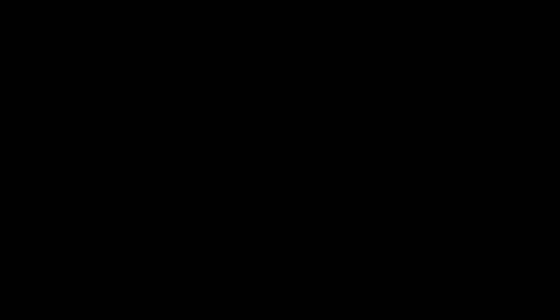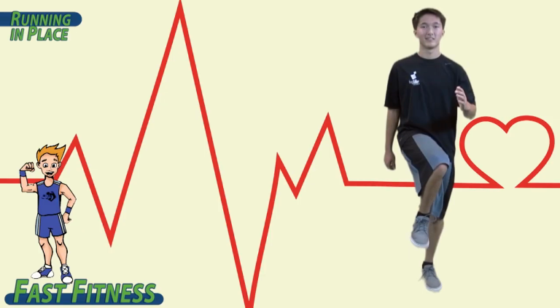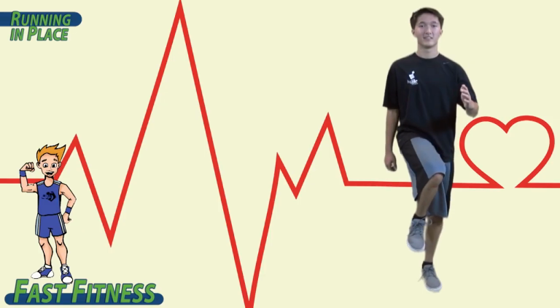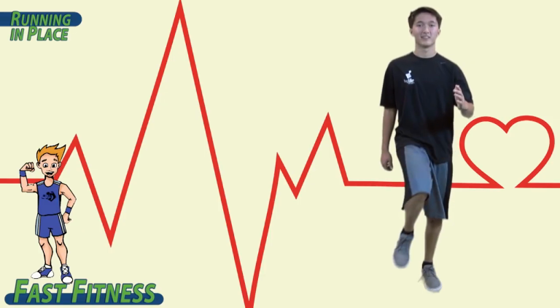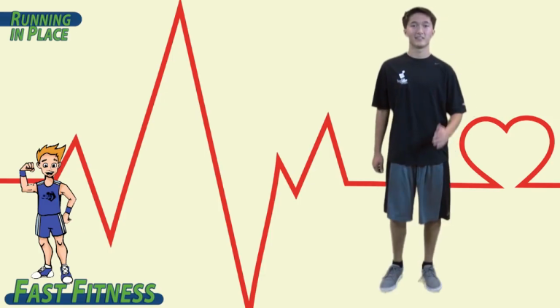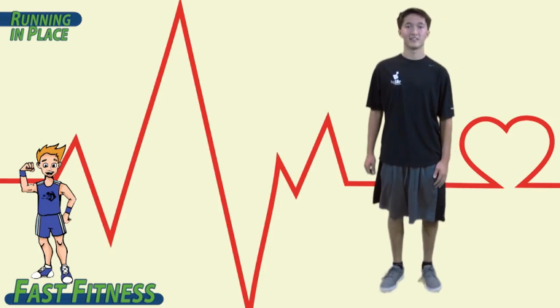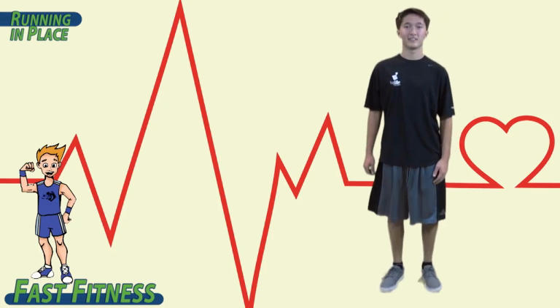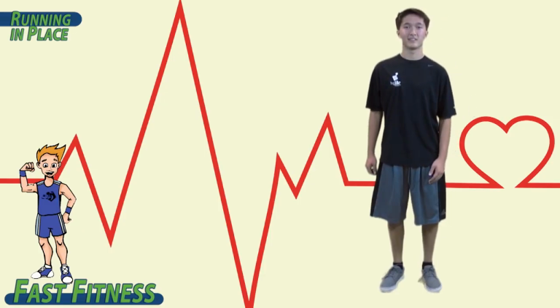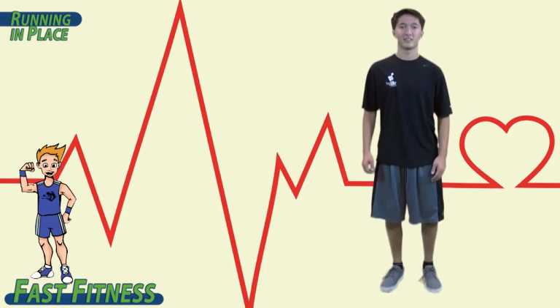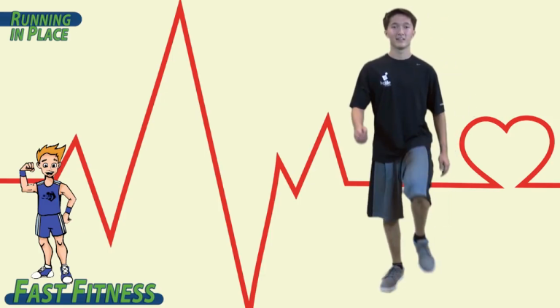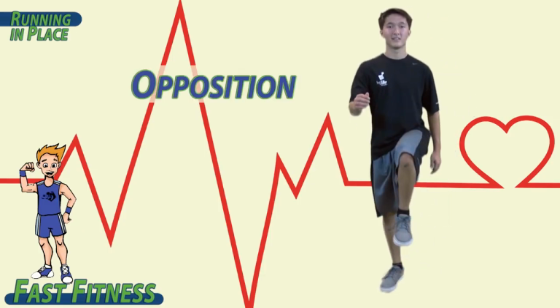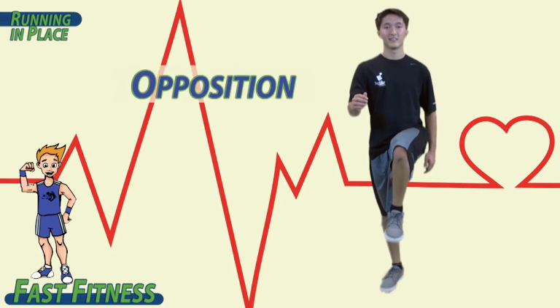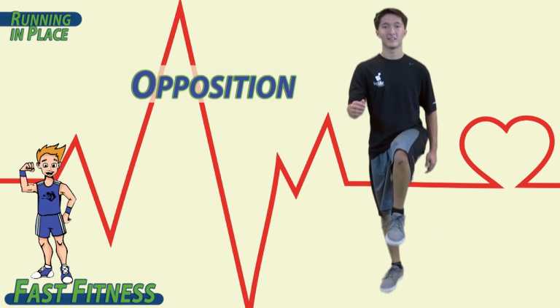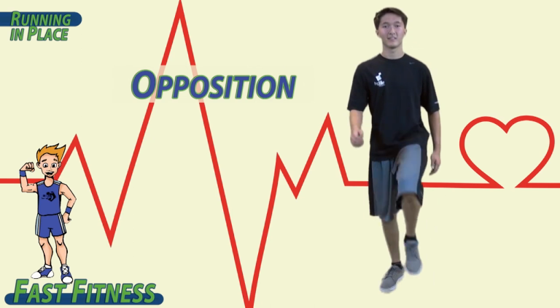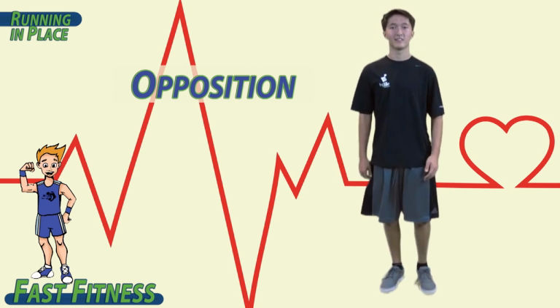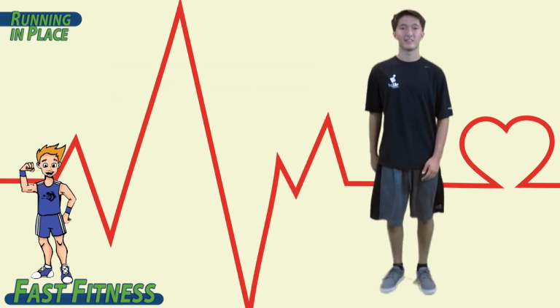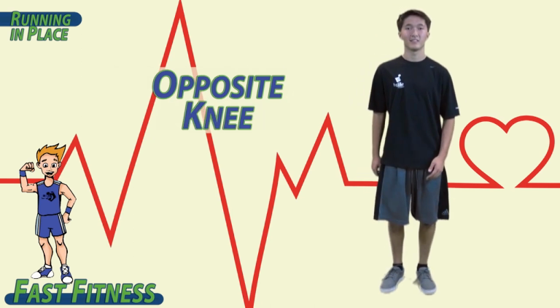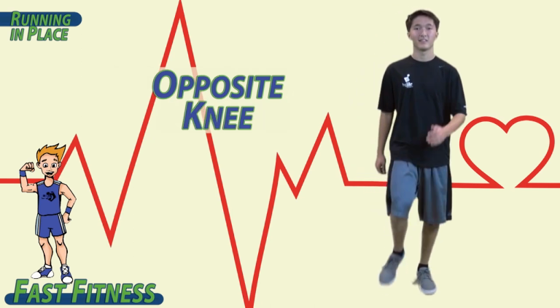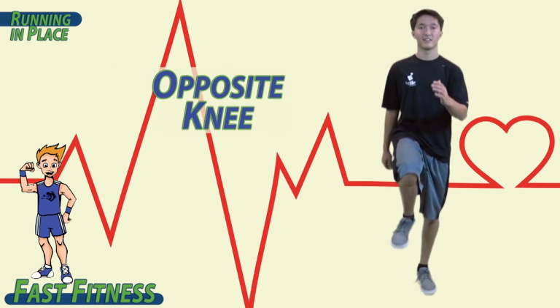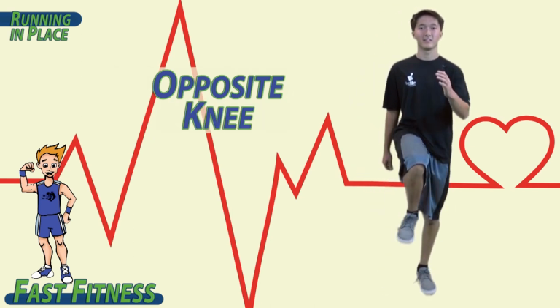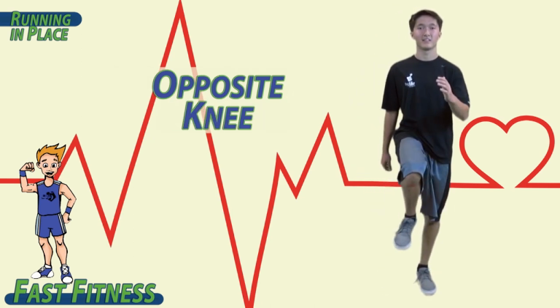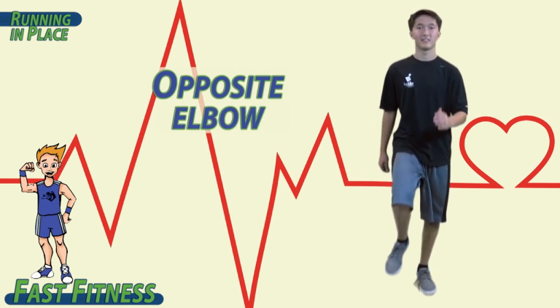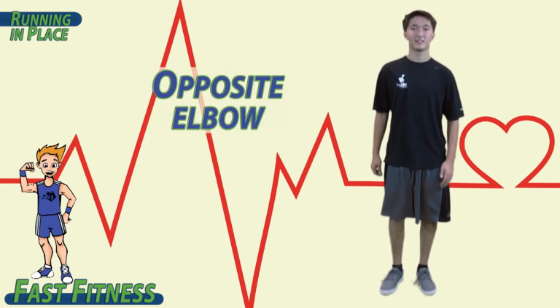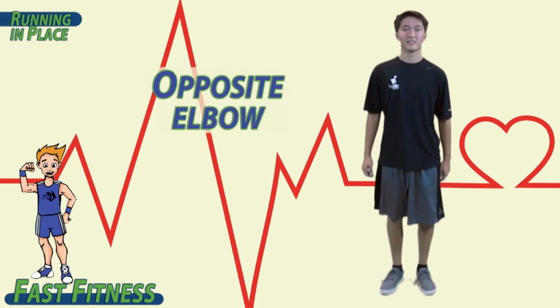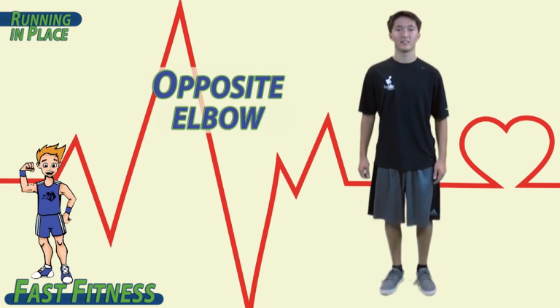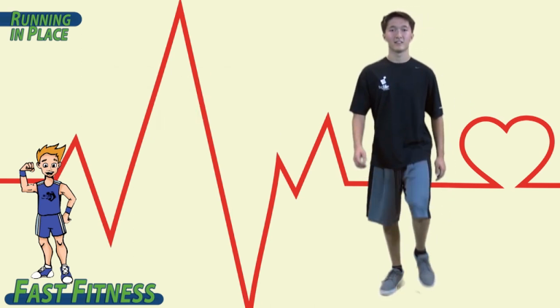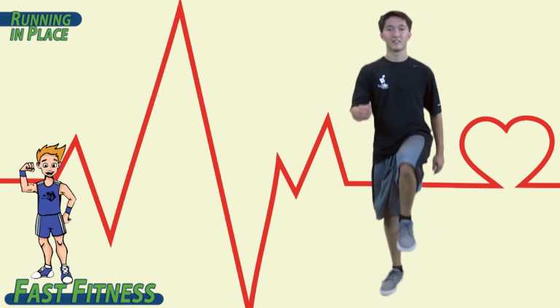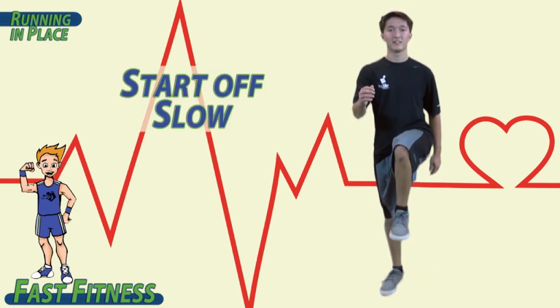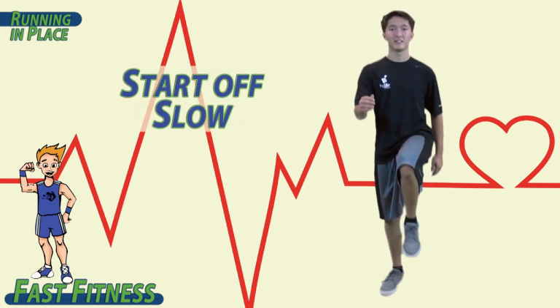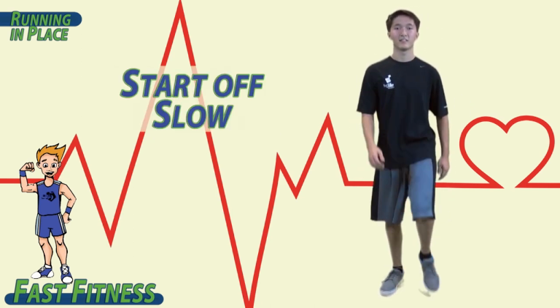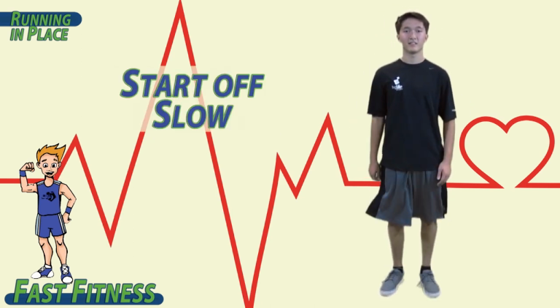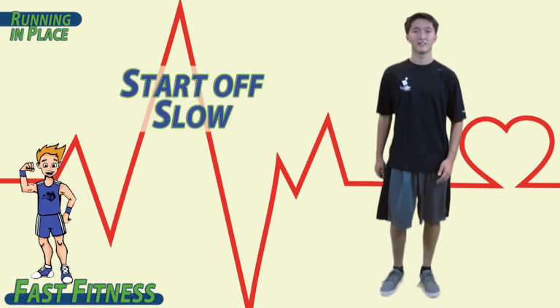Remember, when we run in place, we want opposition — opposite knee, opposite elbow. Start off slow.